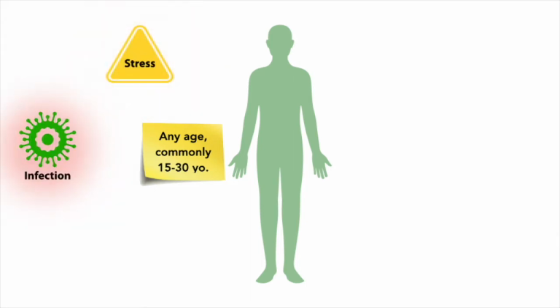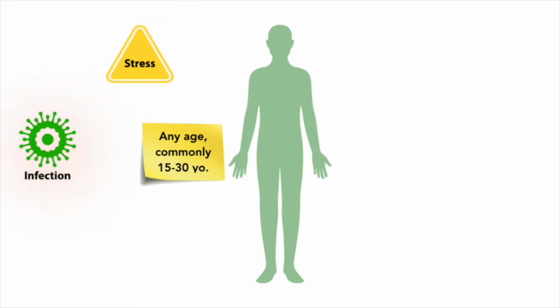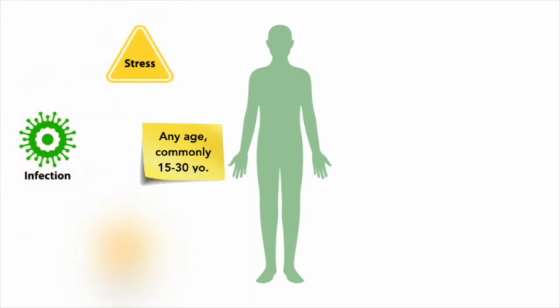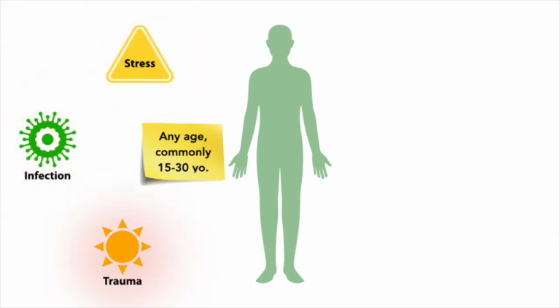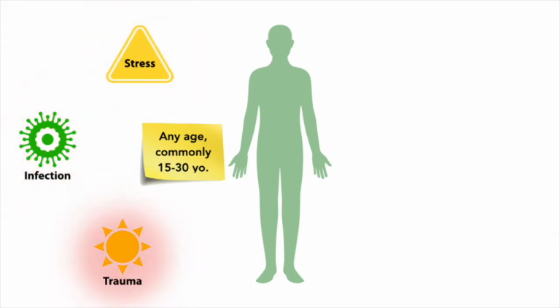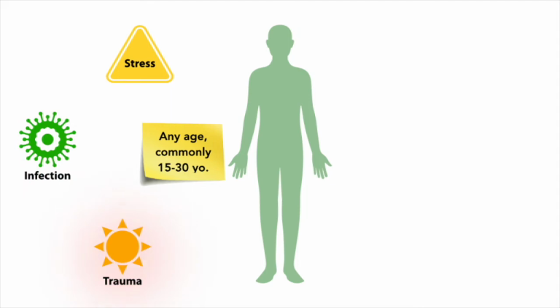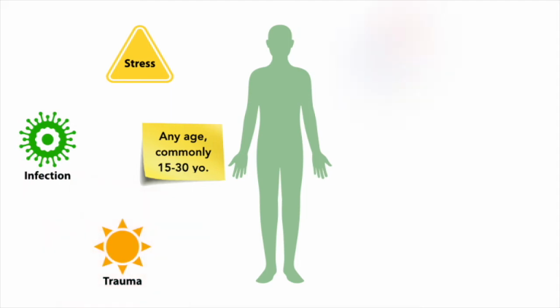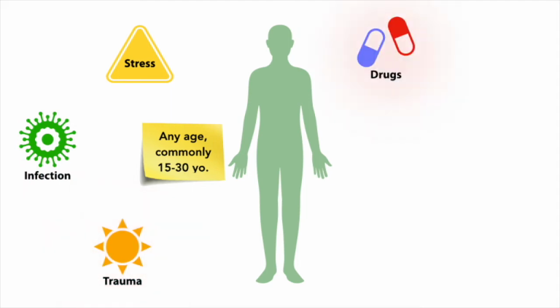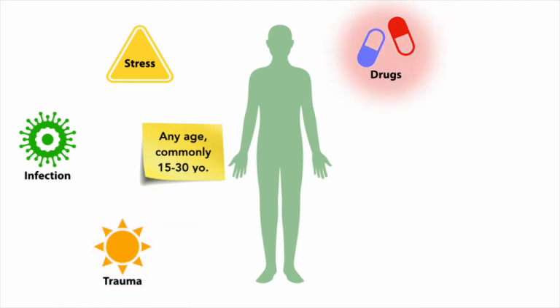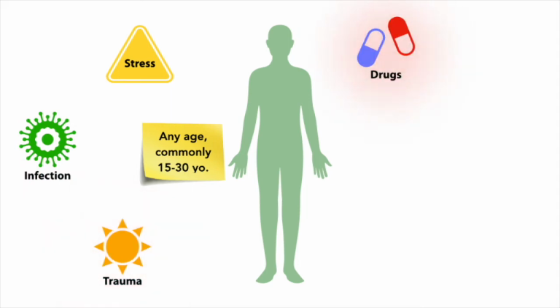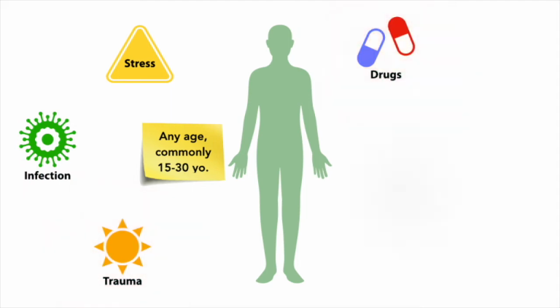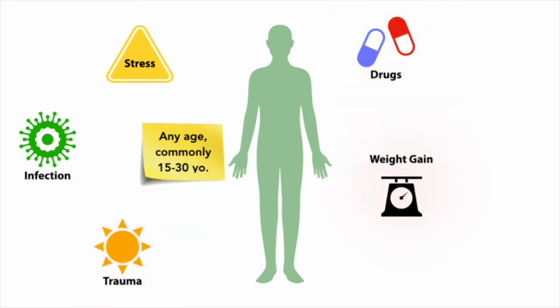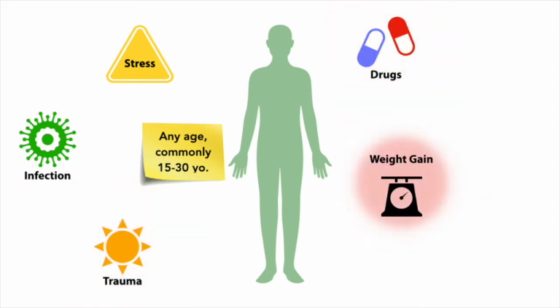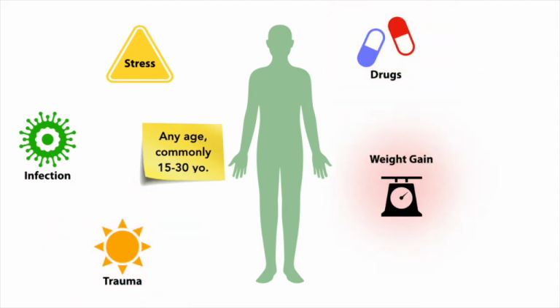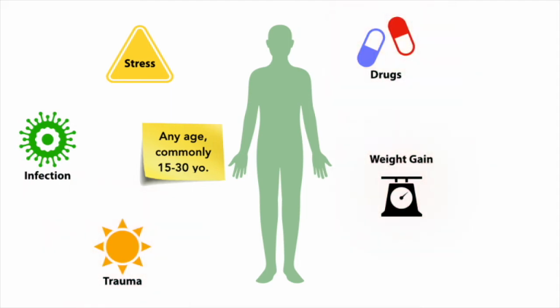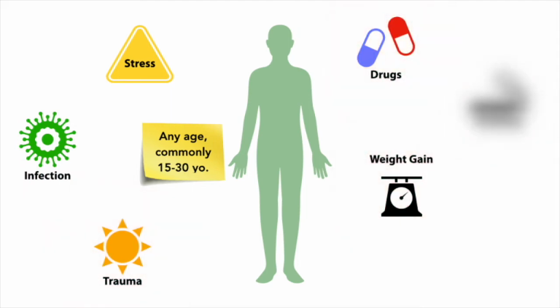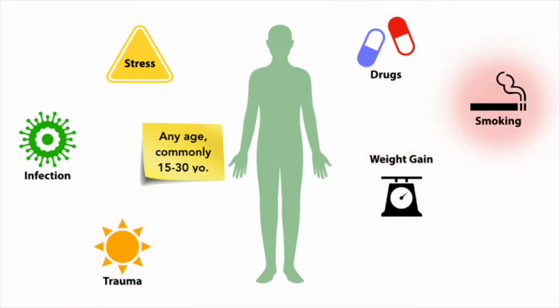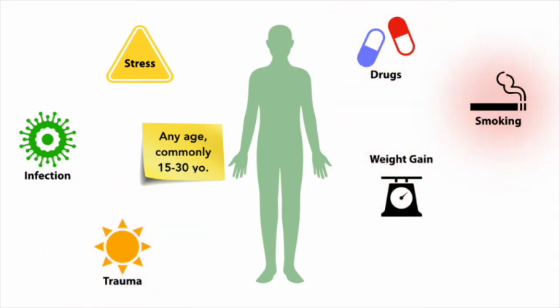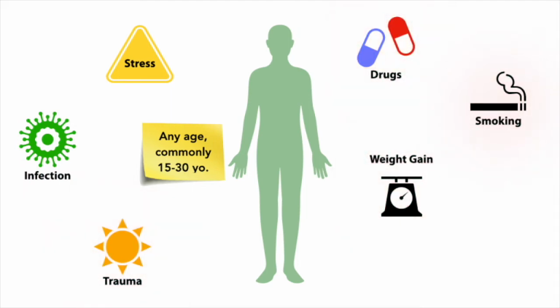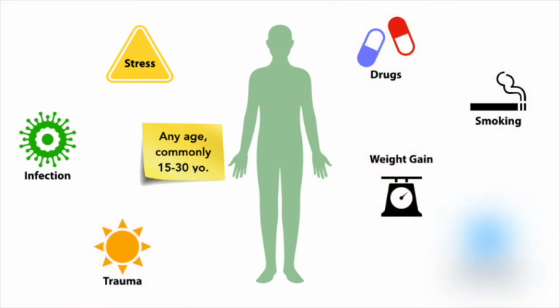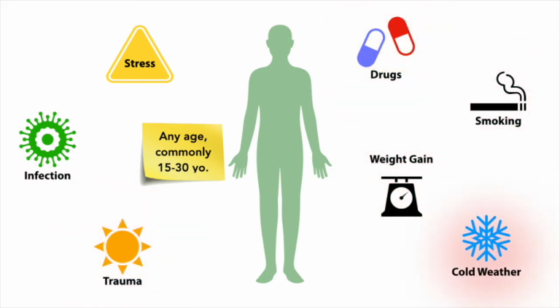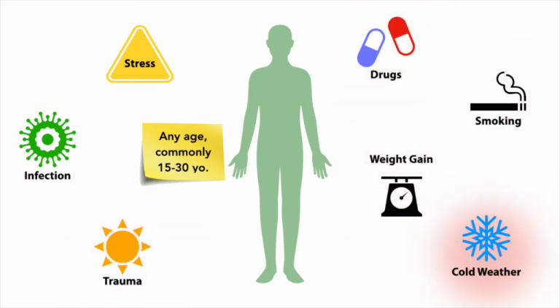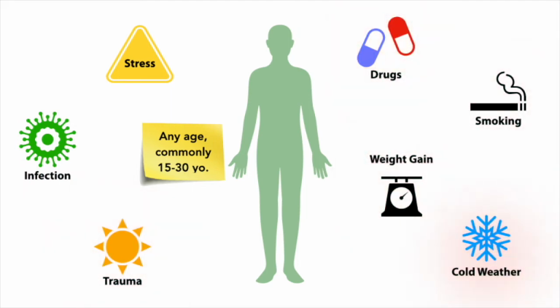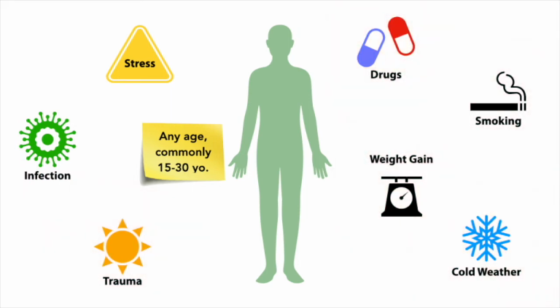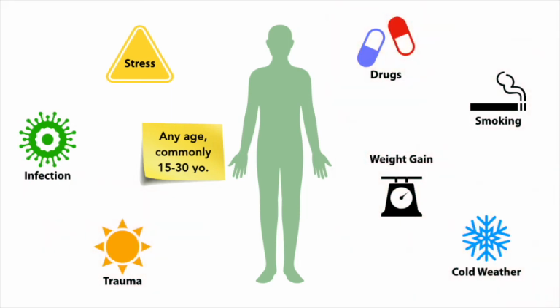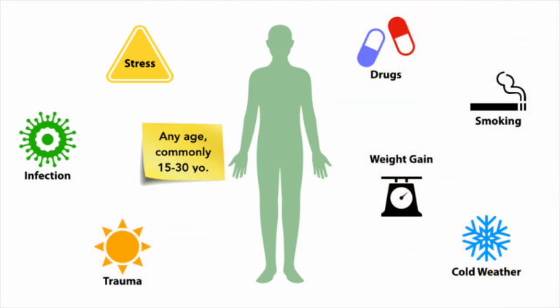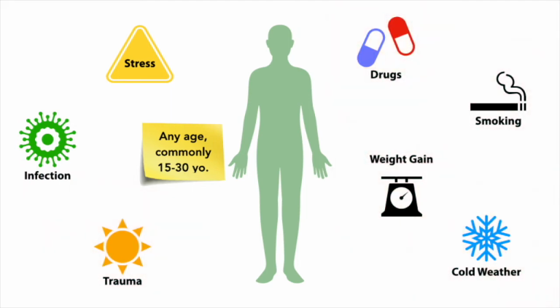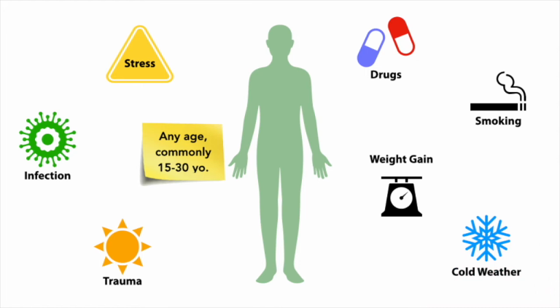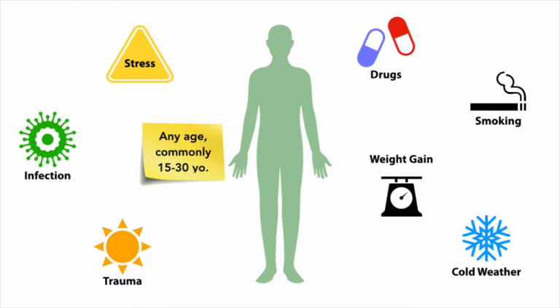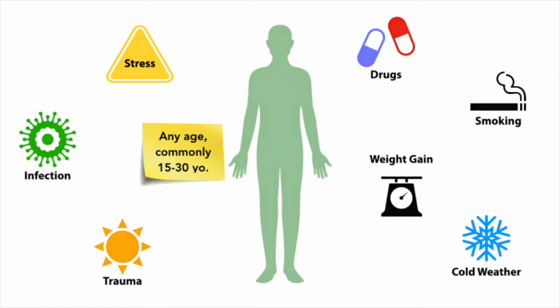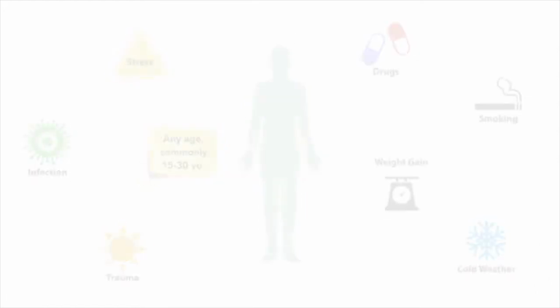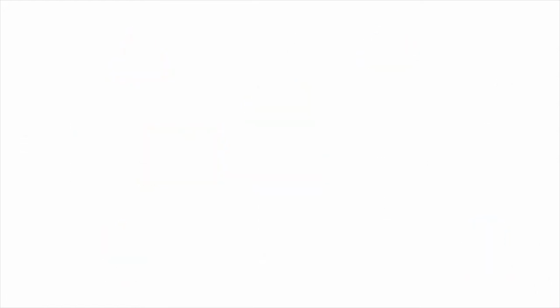Flare-ups can be triggered by stress, infection, trauma, drugs, weight gain, smoking, and cold weather.